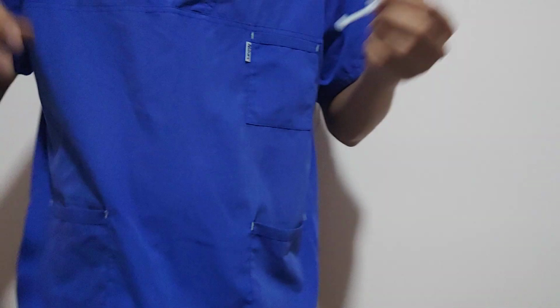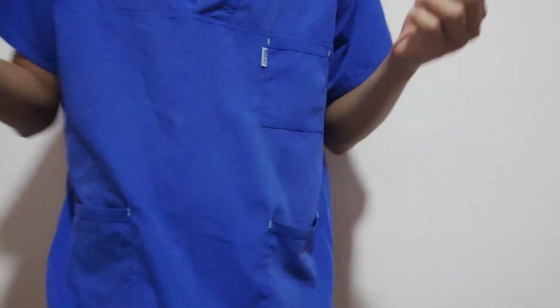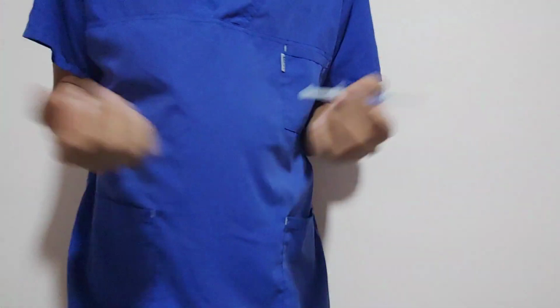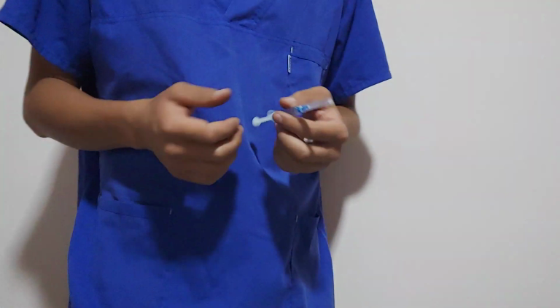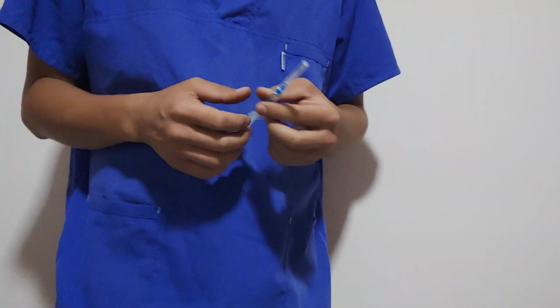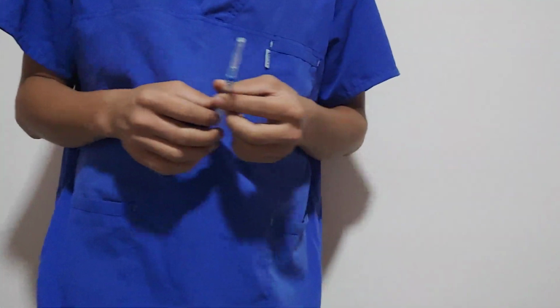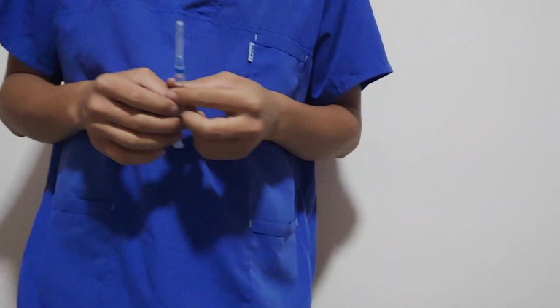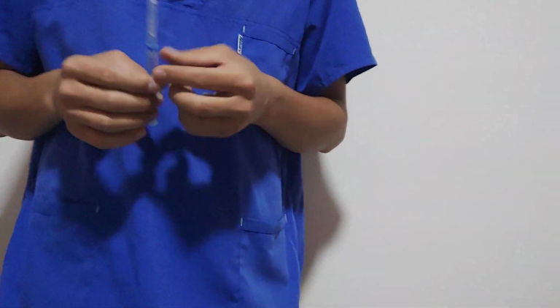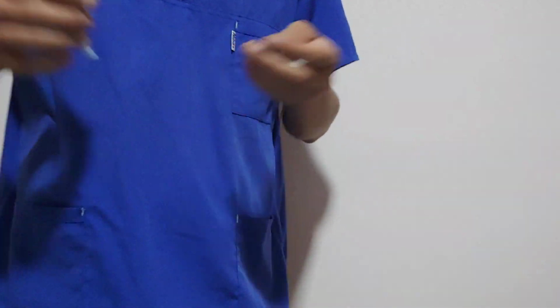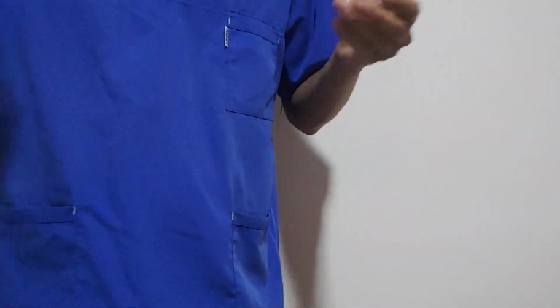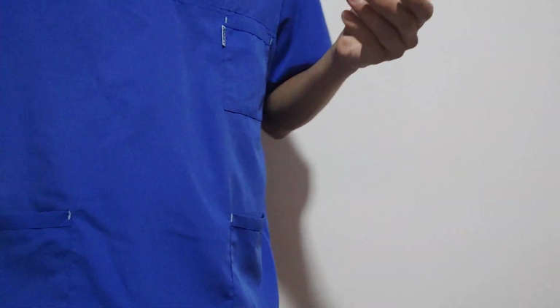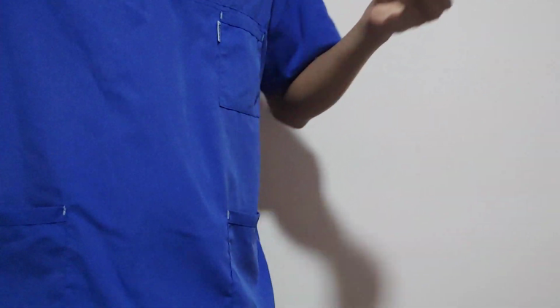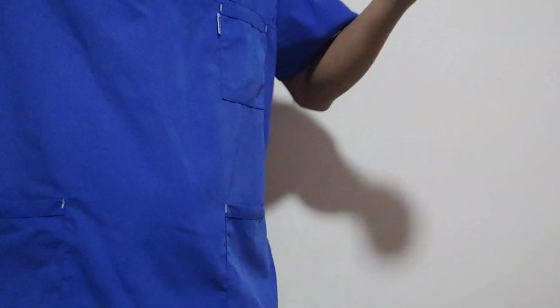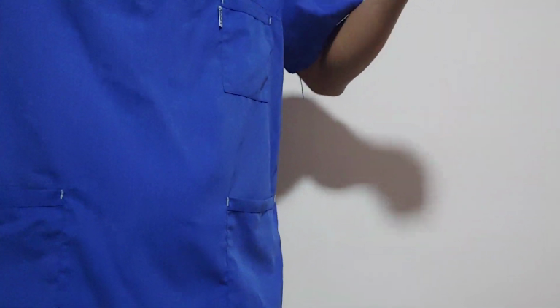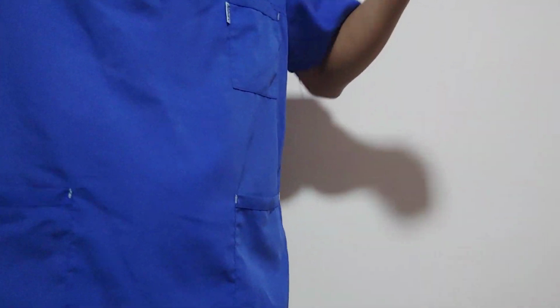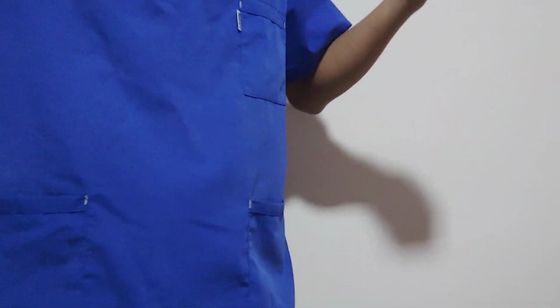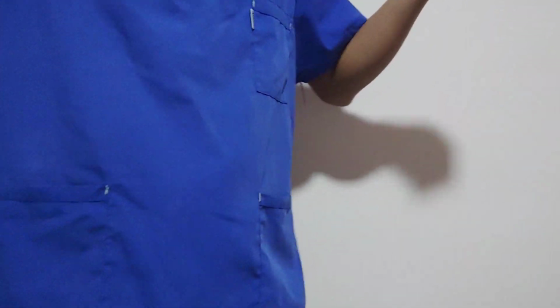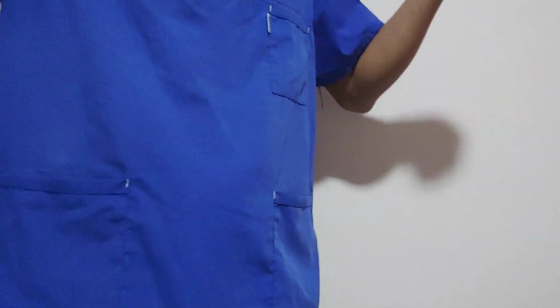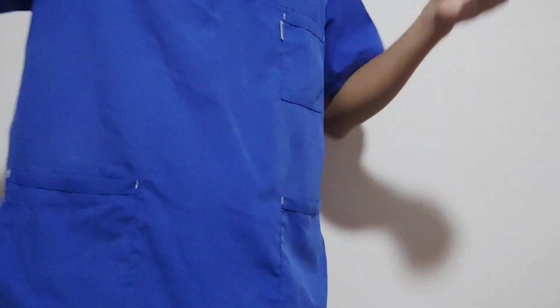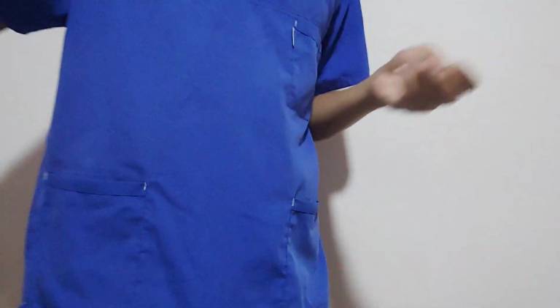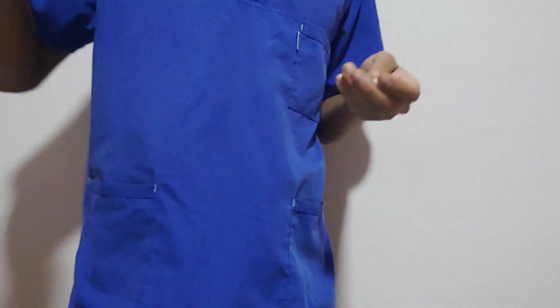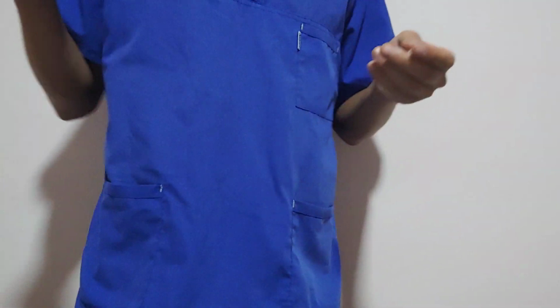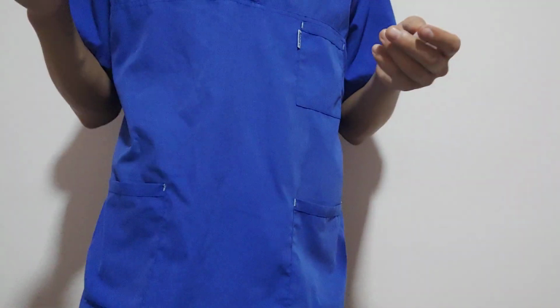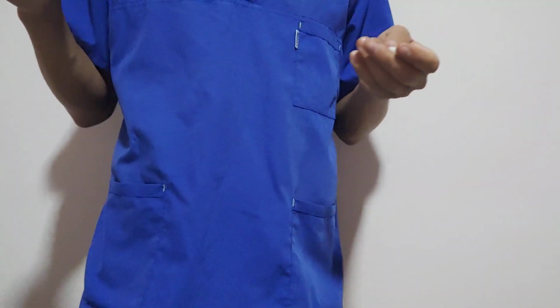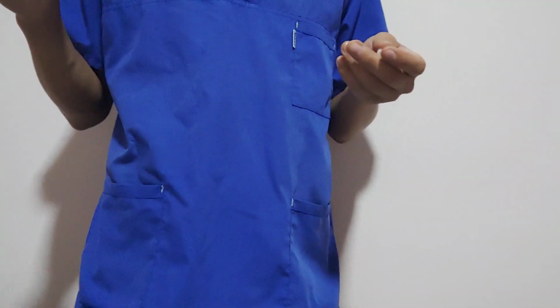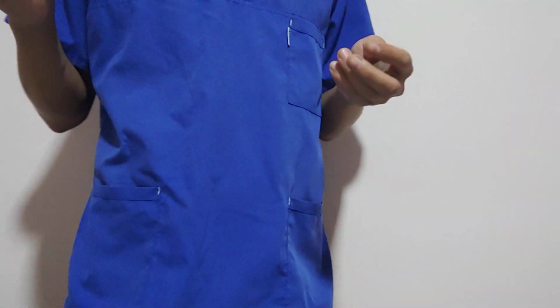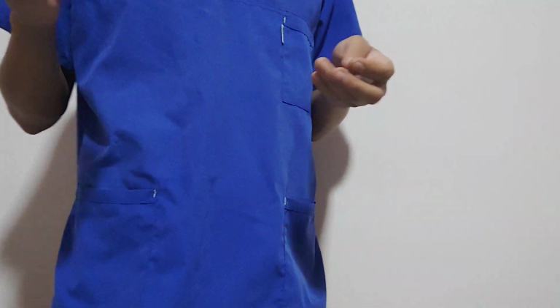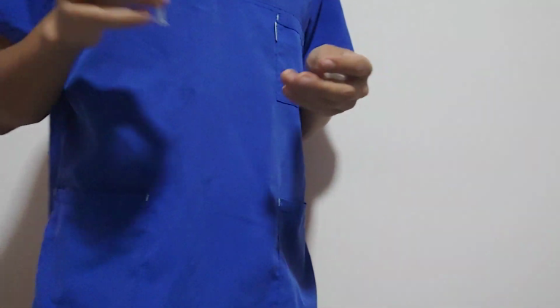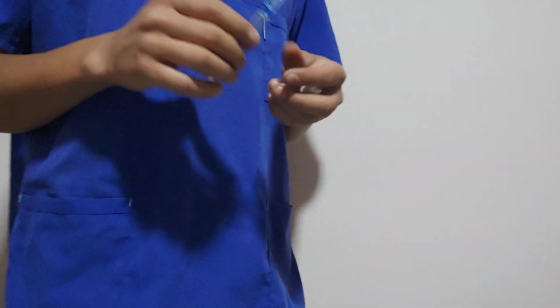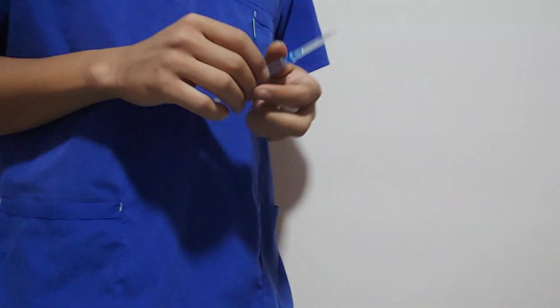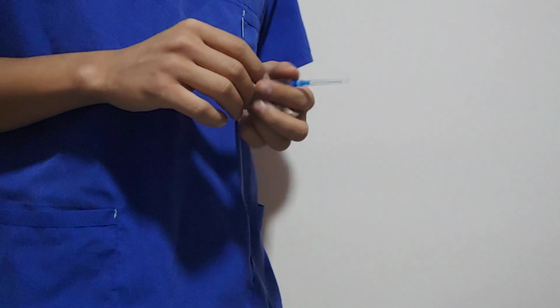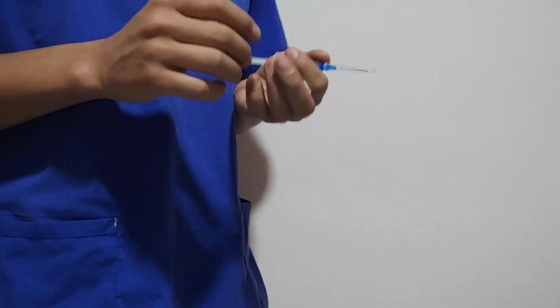Hello everybody! I will show you how to give an injection in the buttocks yourself.